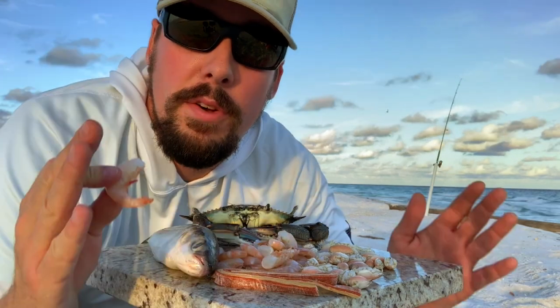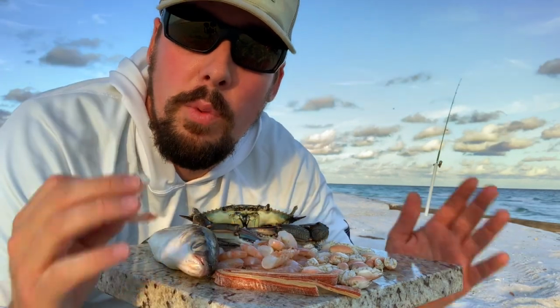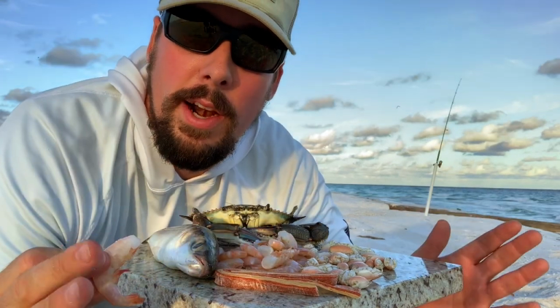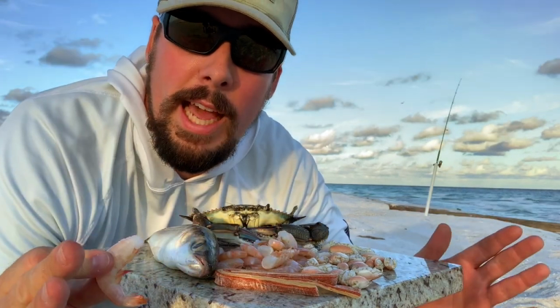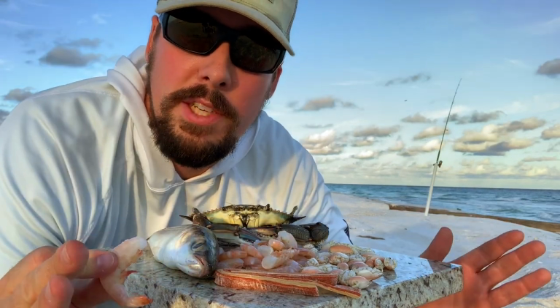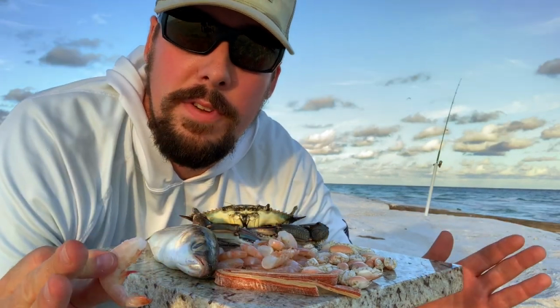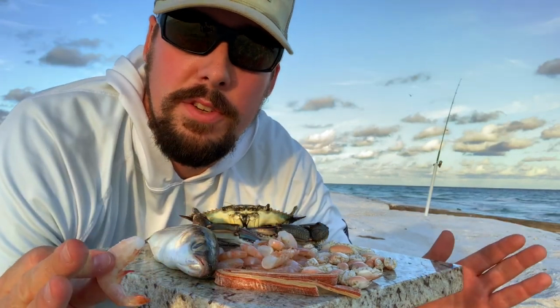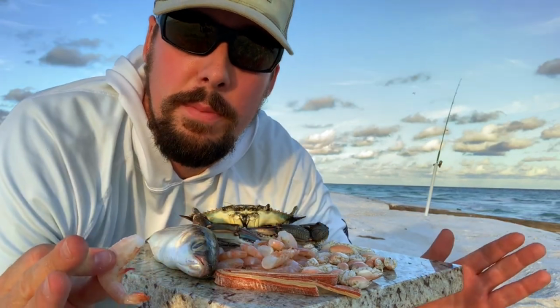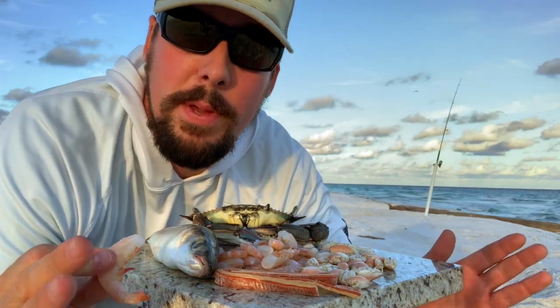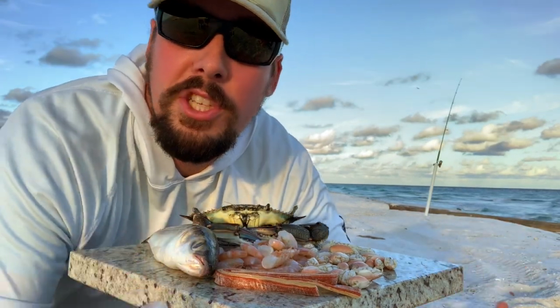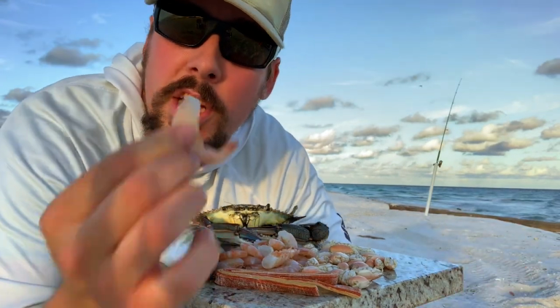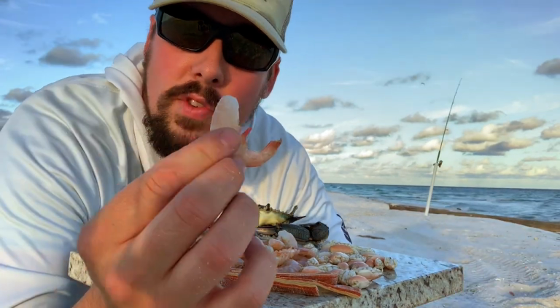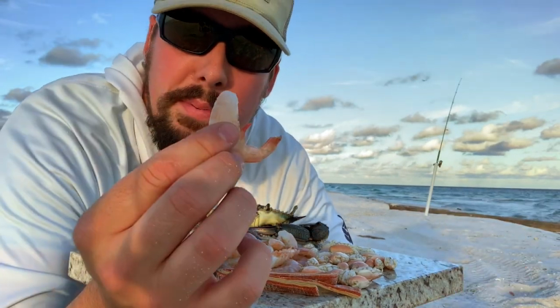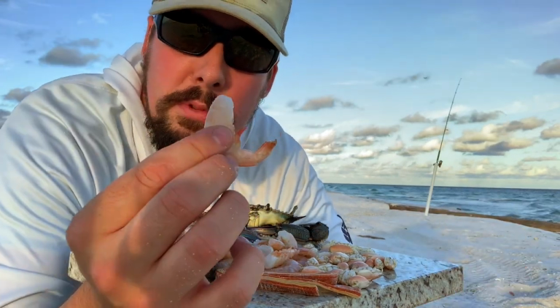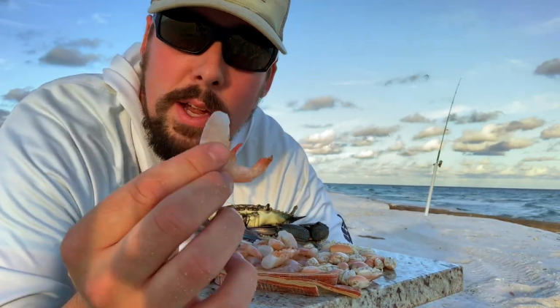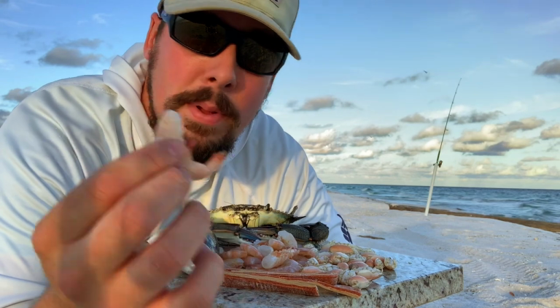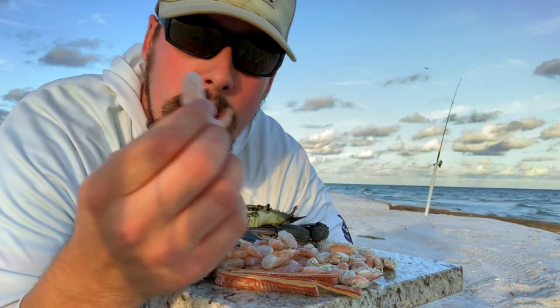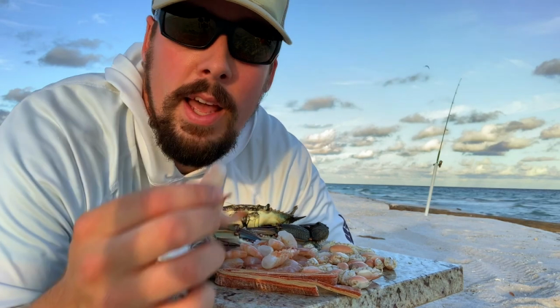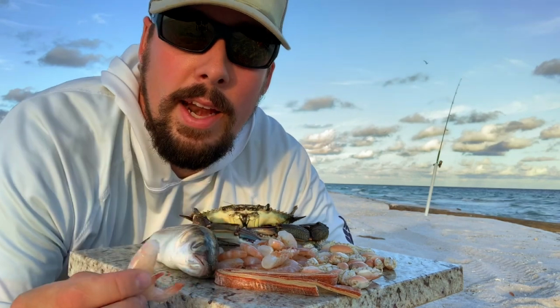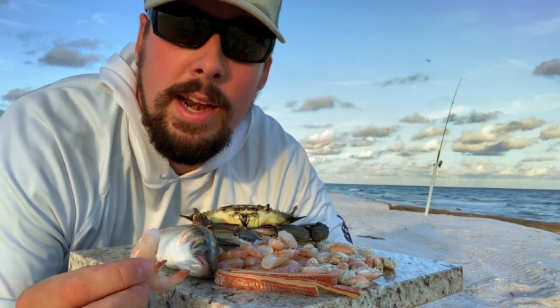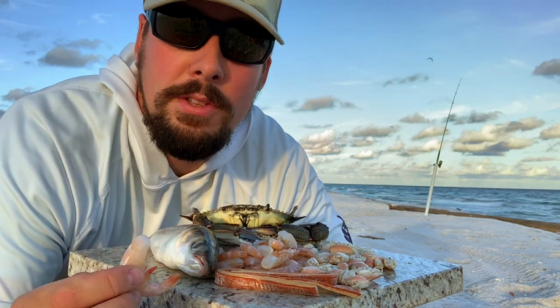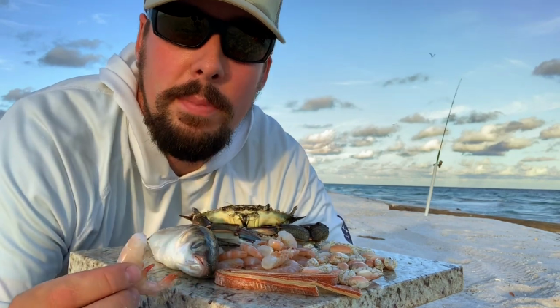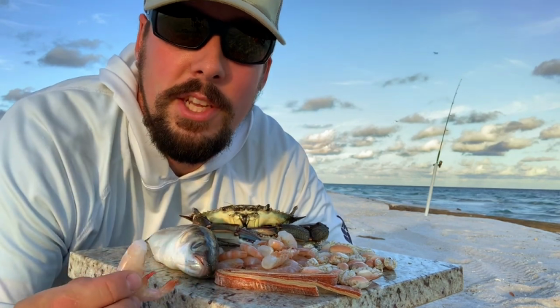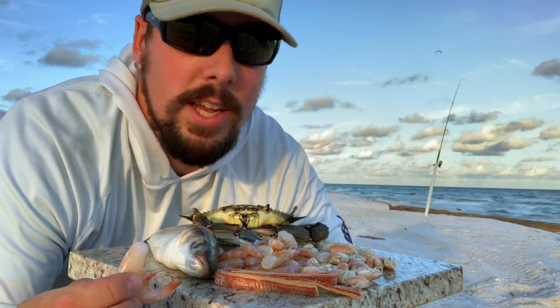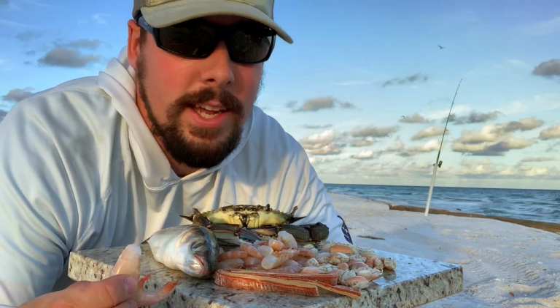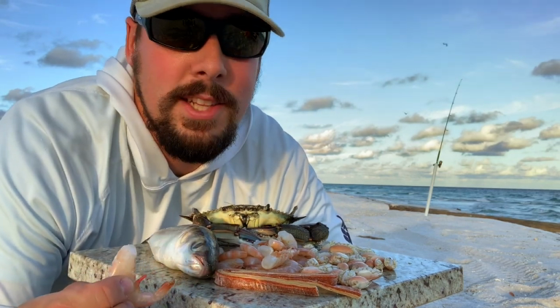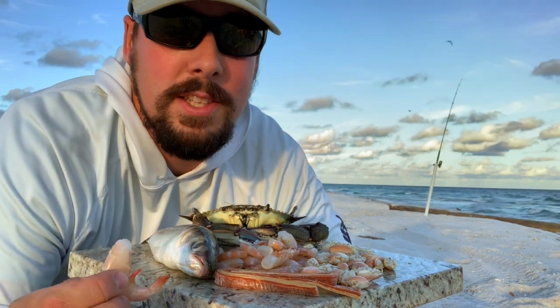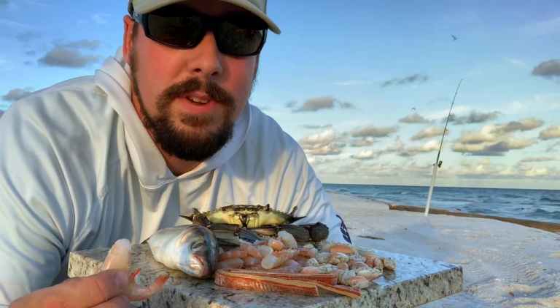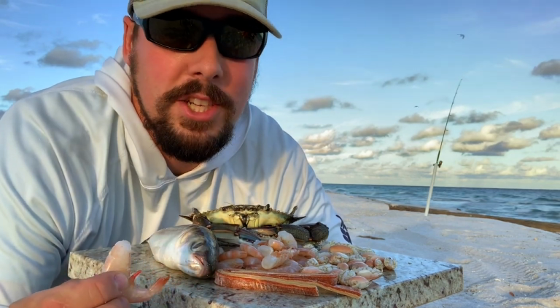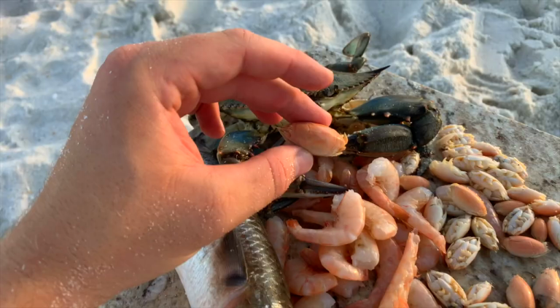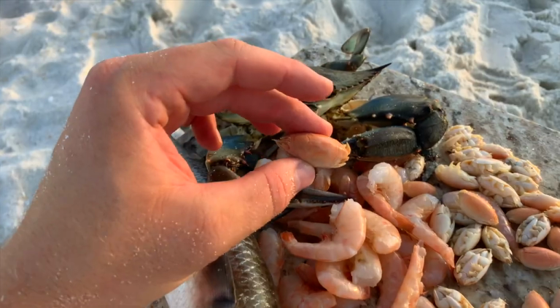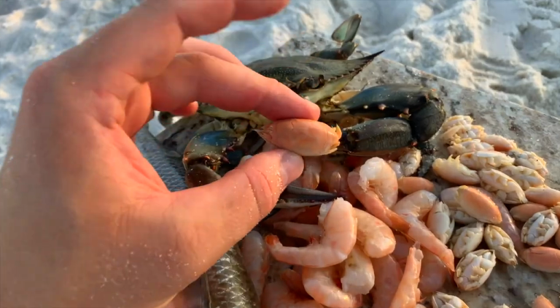So if you want to catch some fish from the beach, grab some shrimp, head on out to the beach and get into some fish.